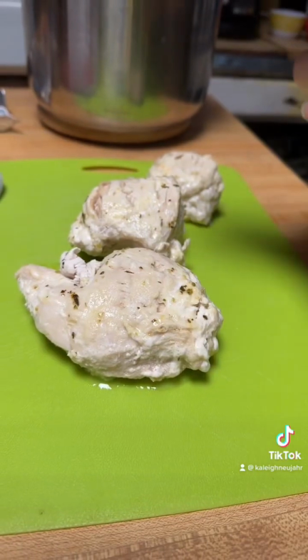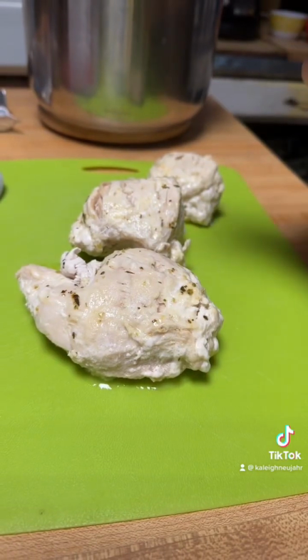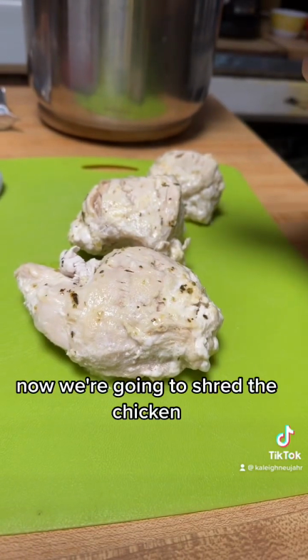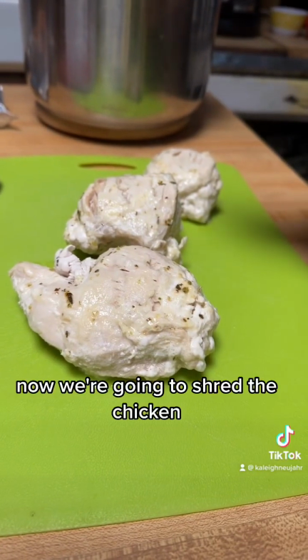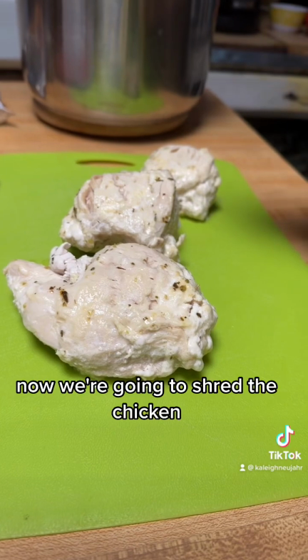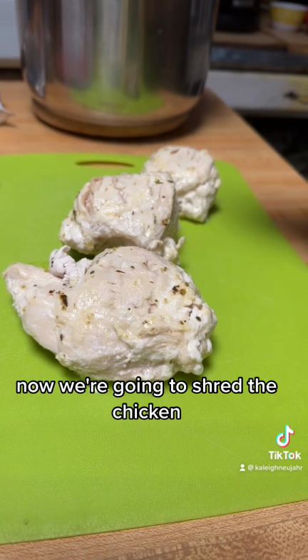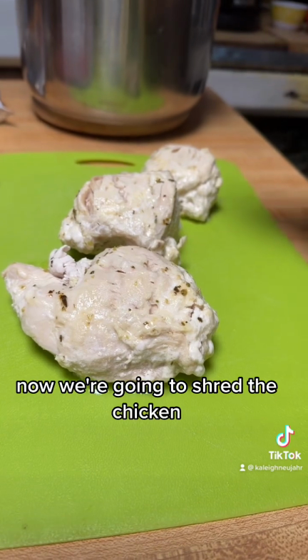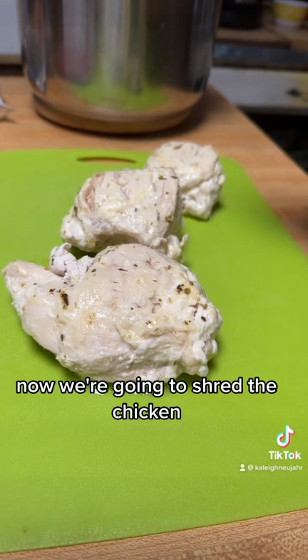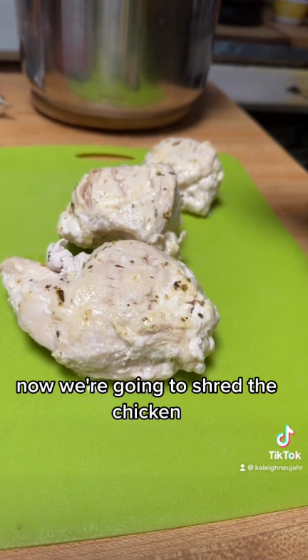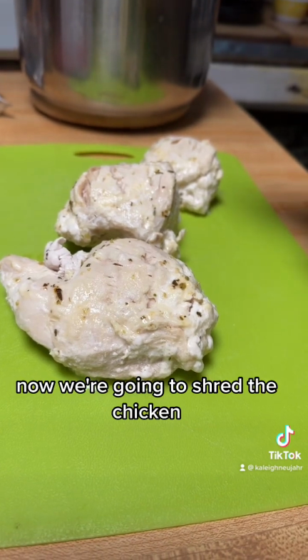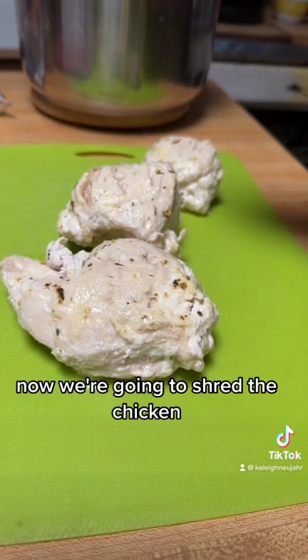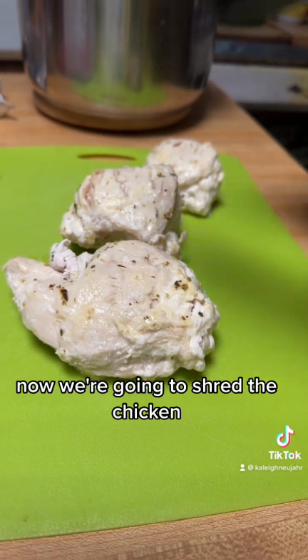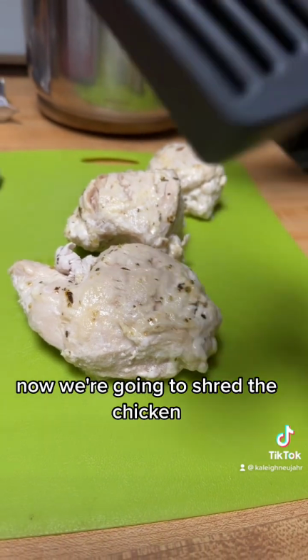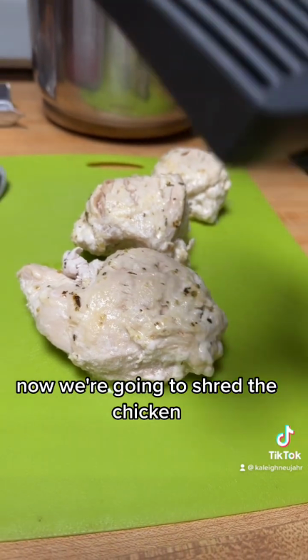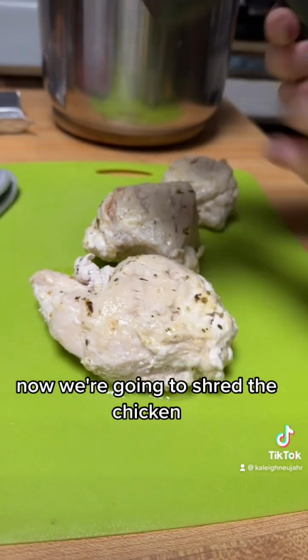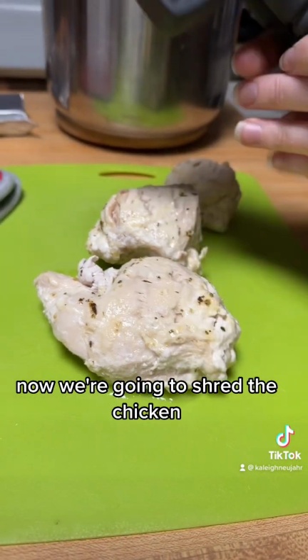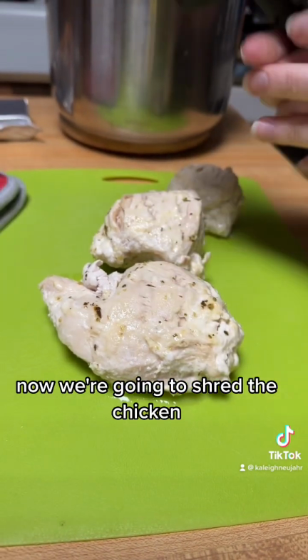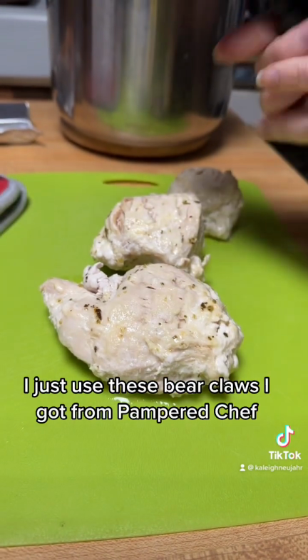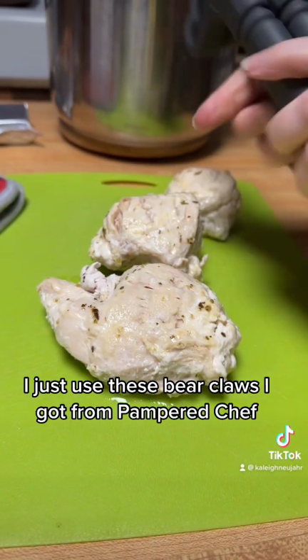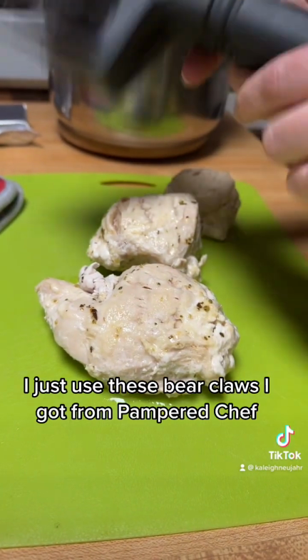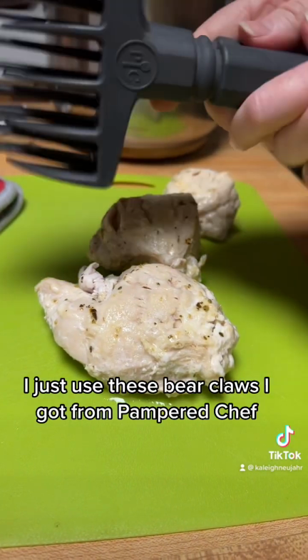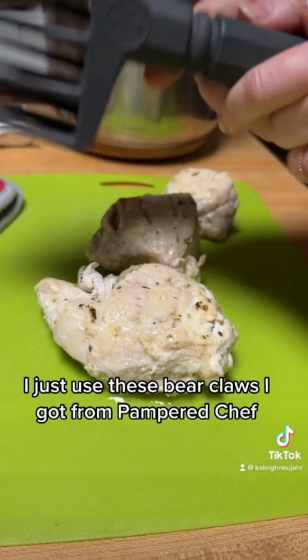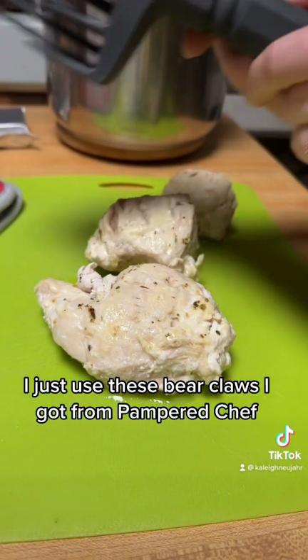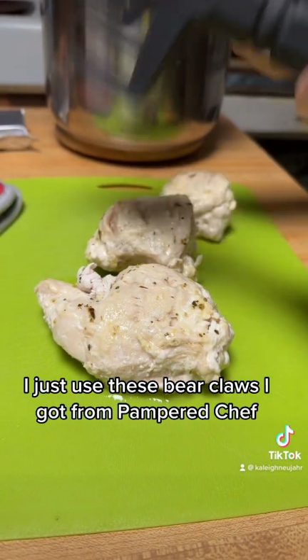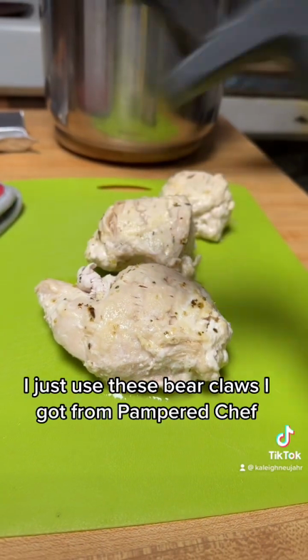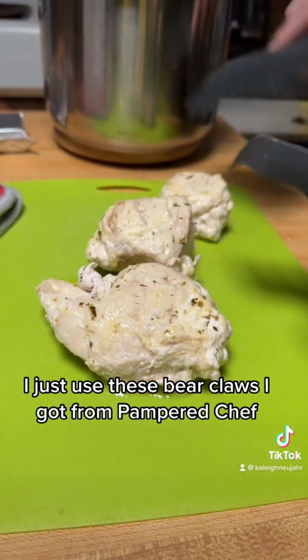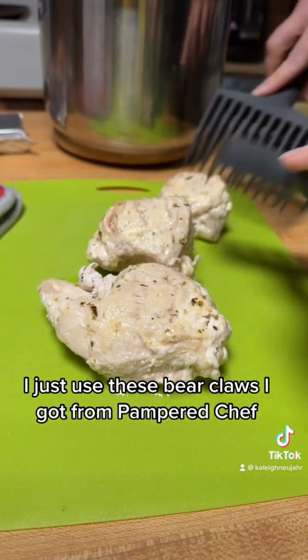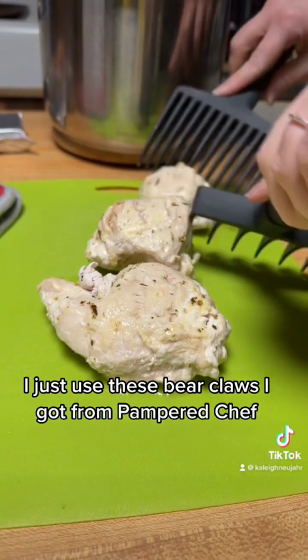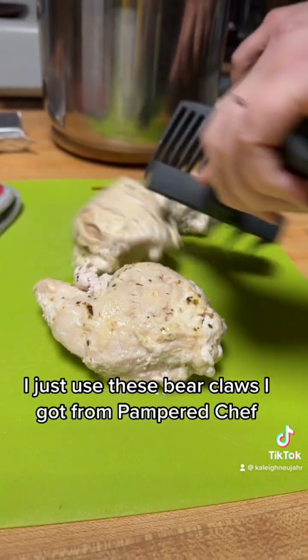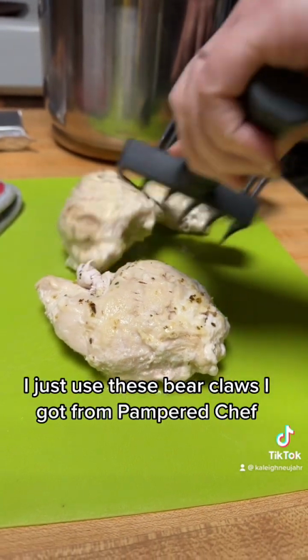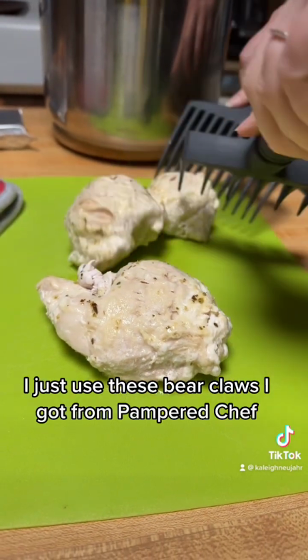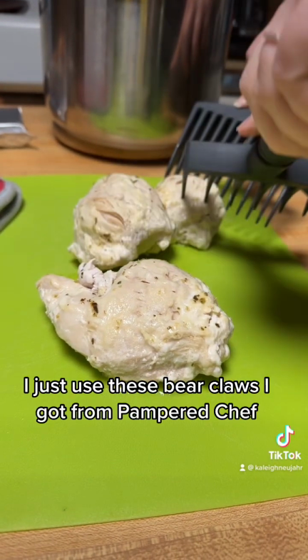Now we're going to shred the chicken. I just use these bear claws I got from Pampered Chef.